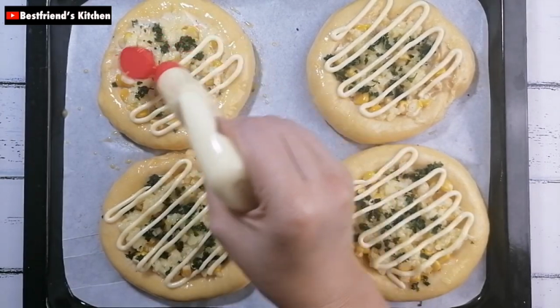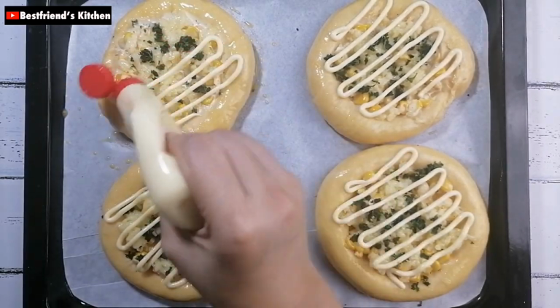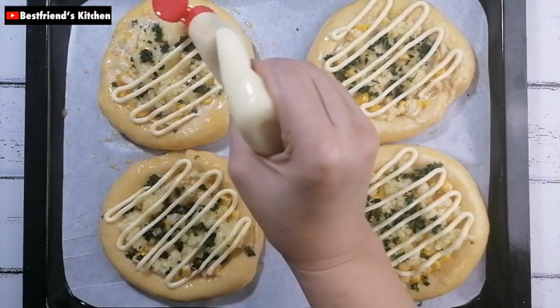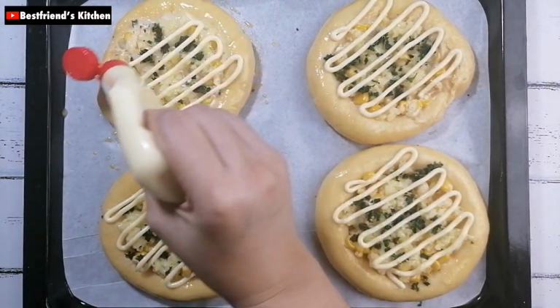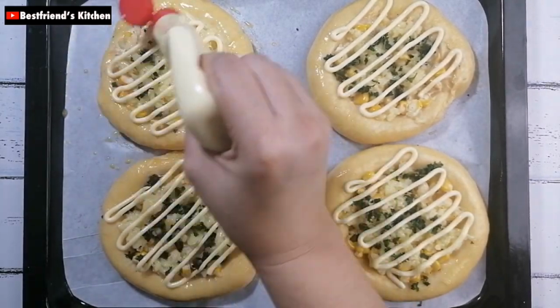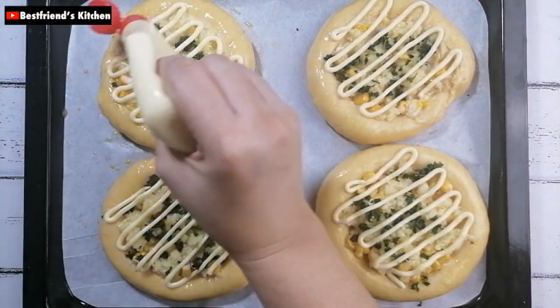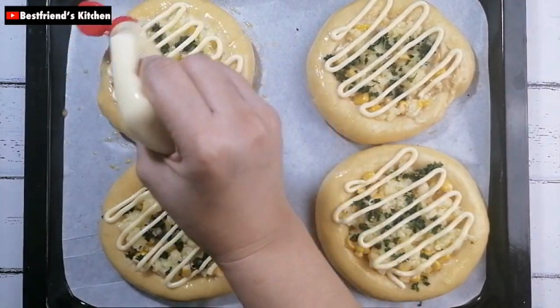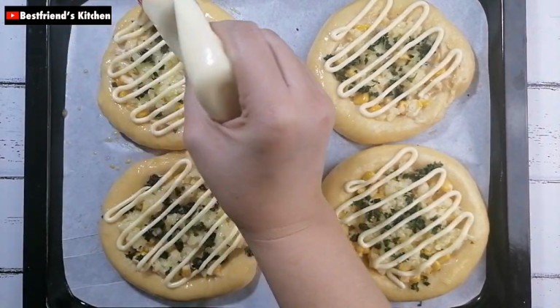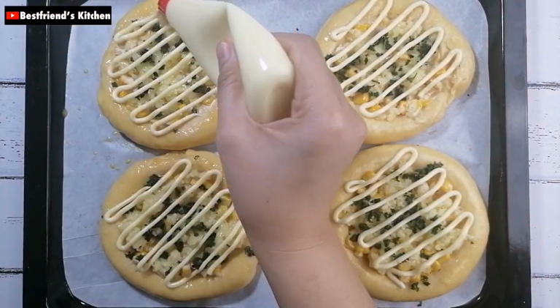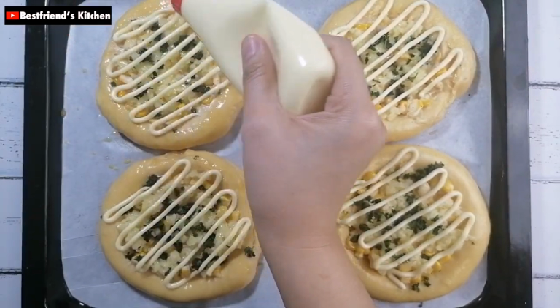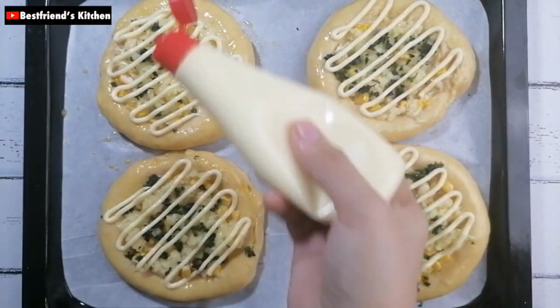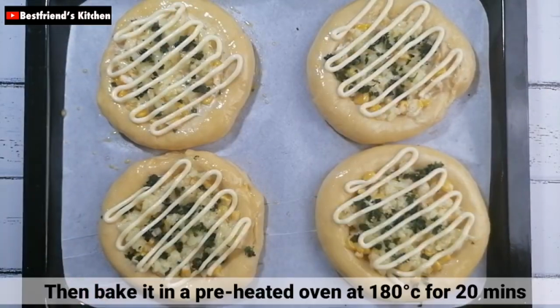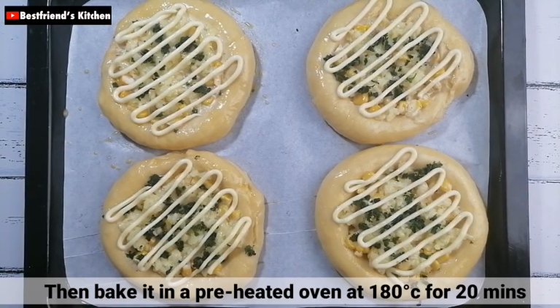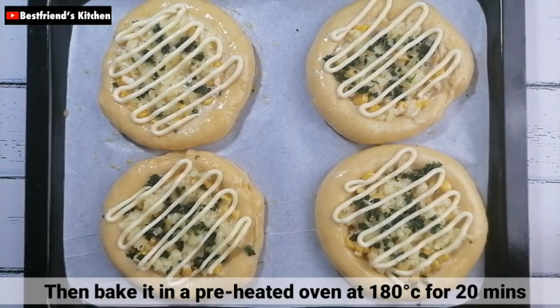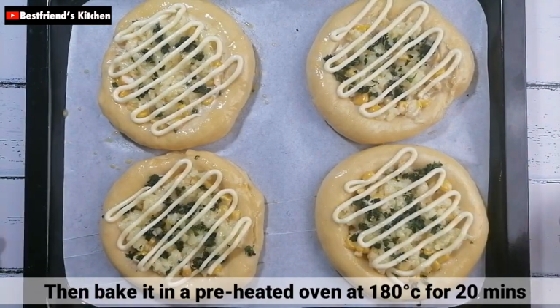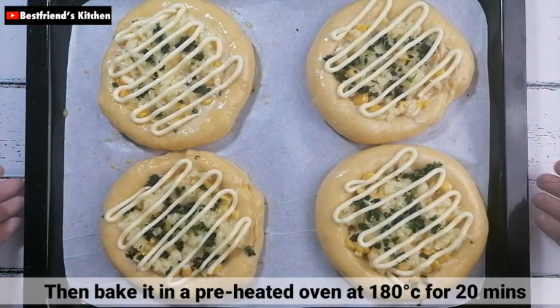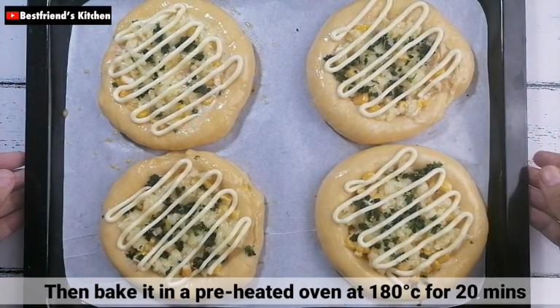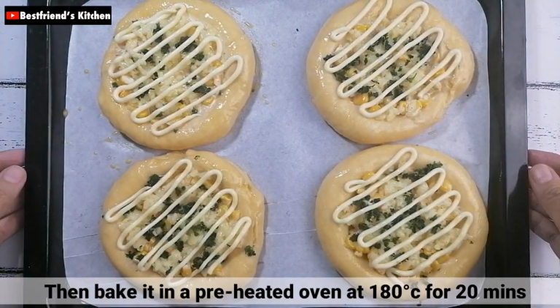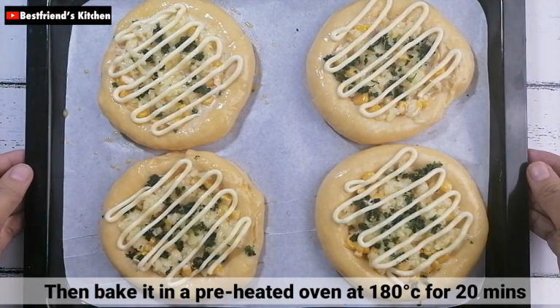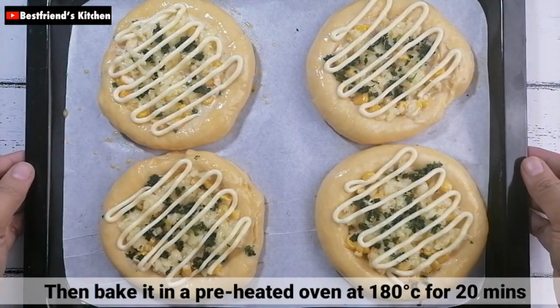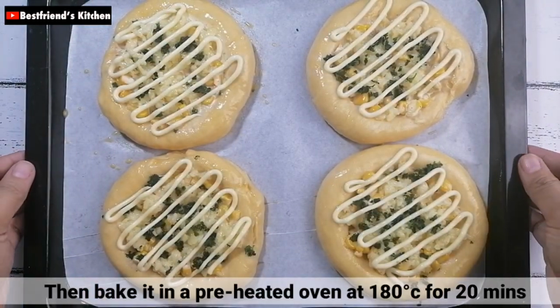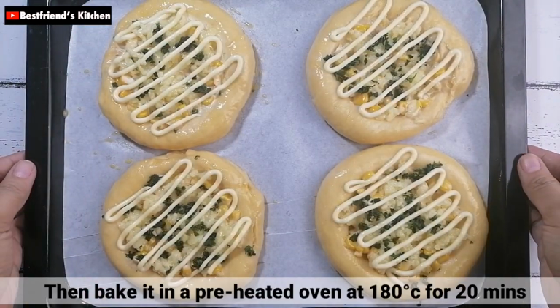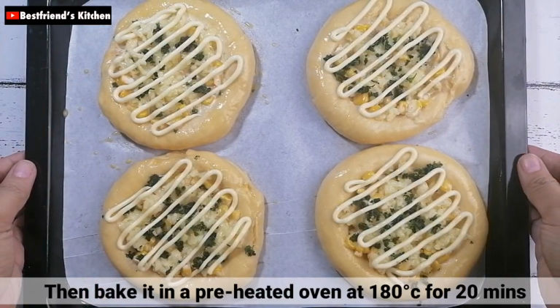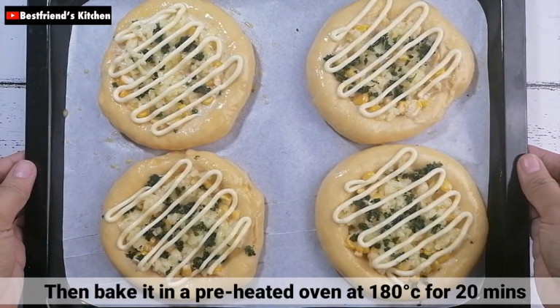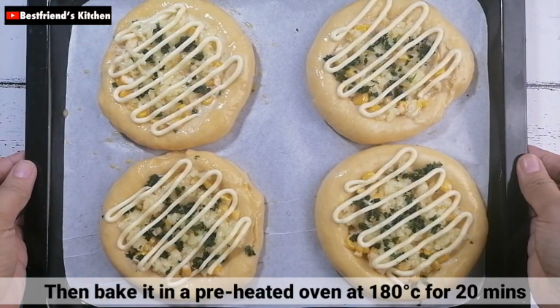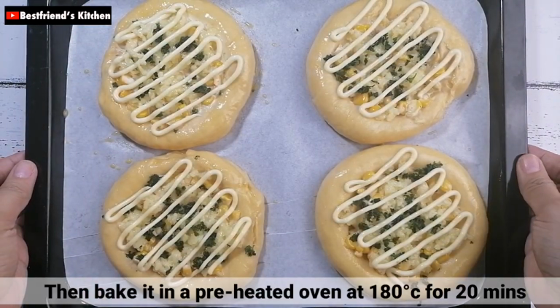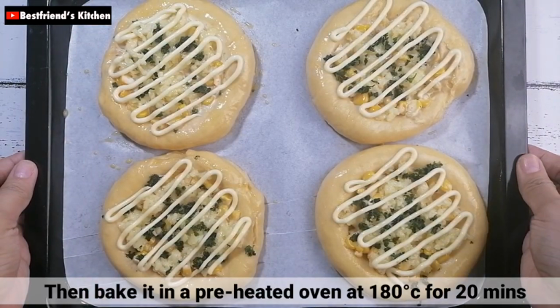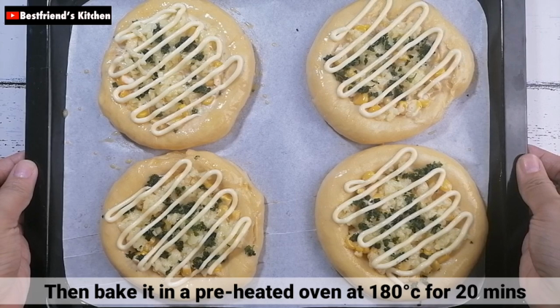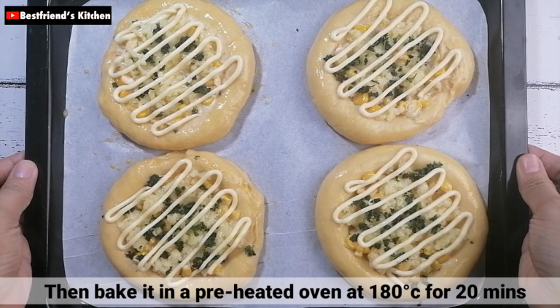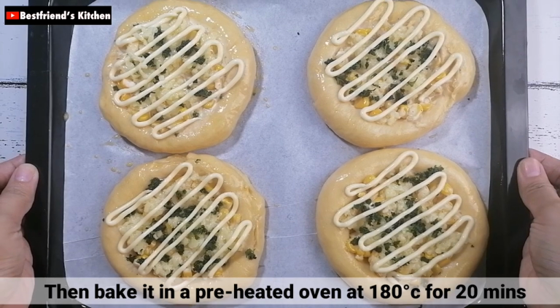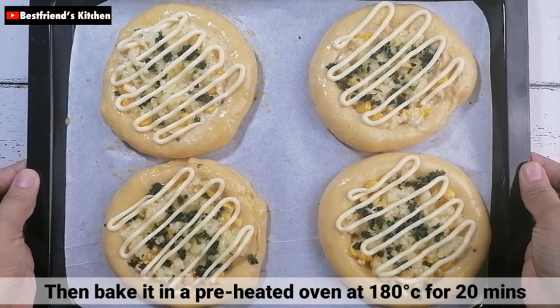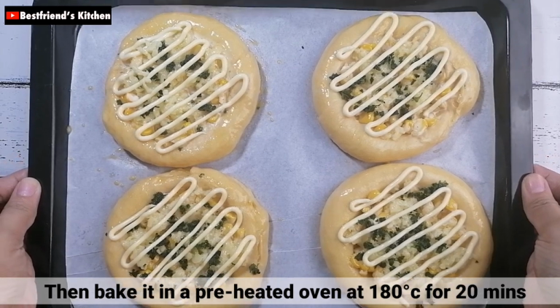And then, bake it in a preheated oven at 180 degrees Celsius for 20 minutes.